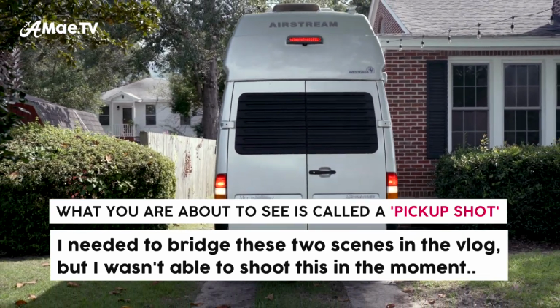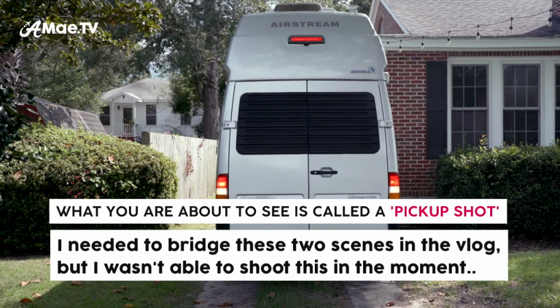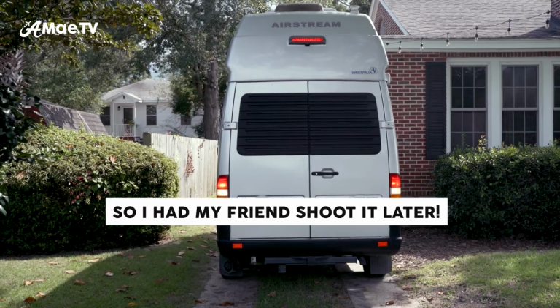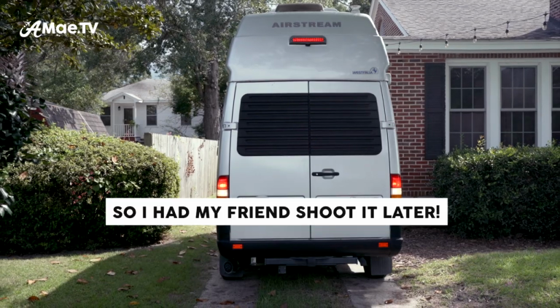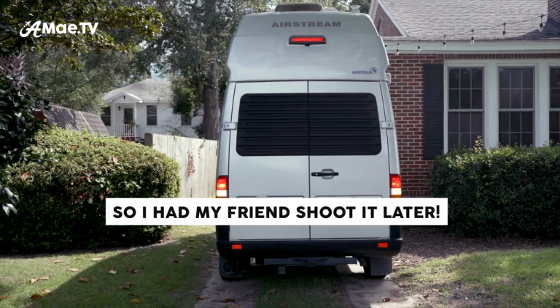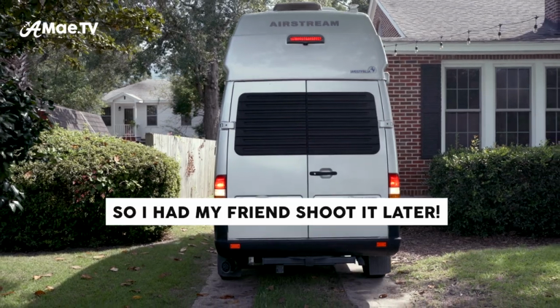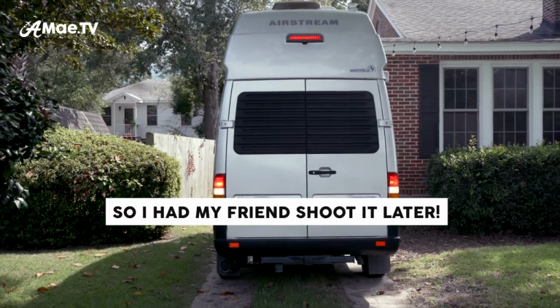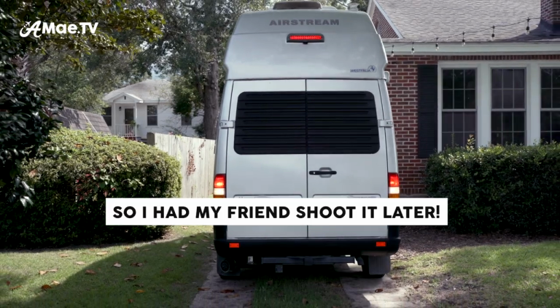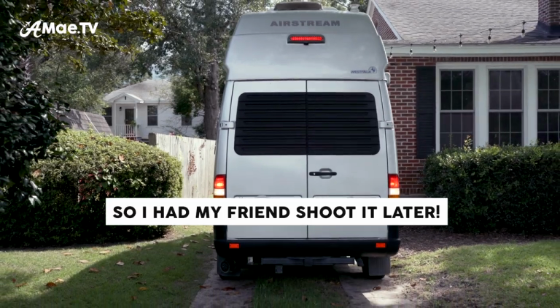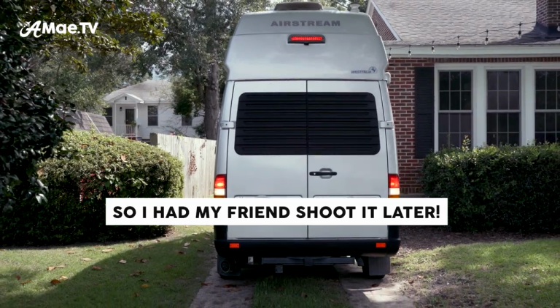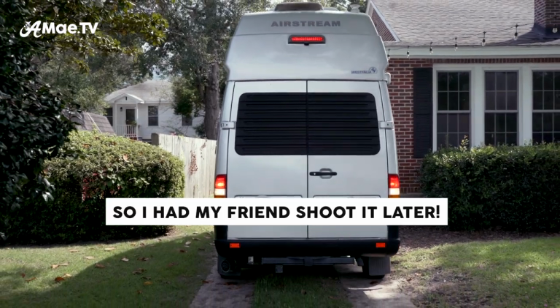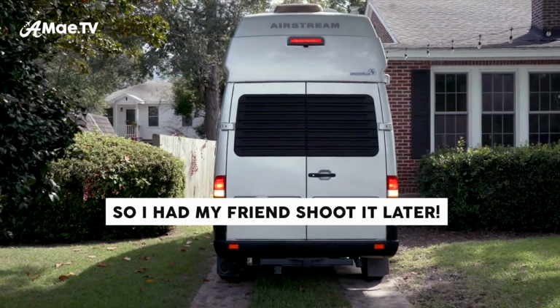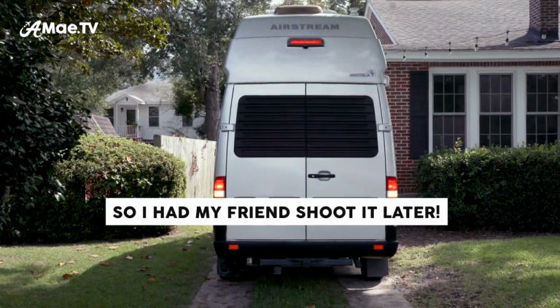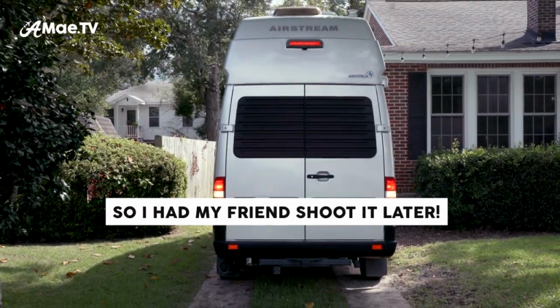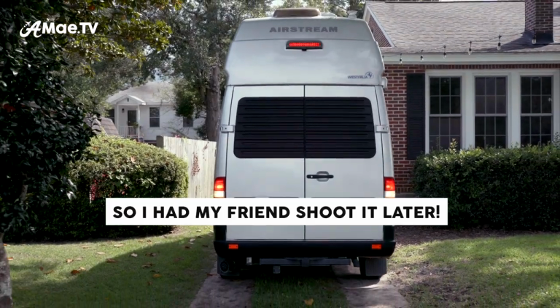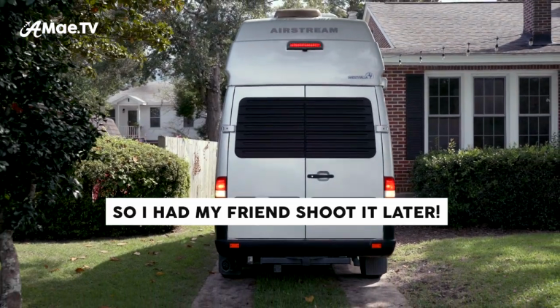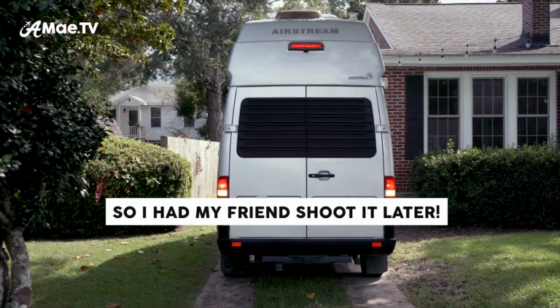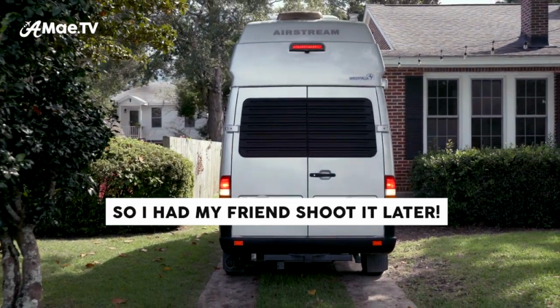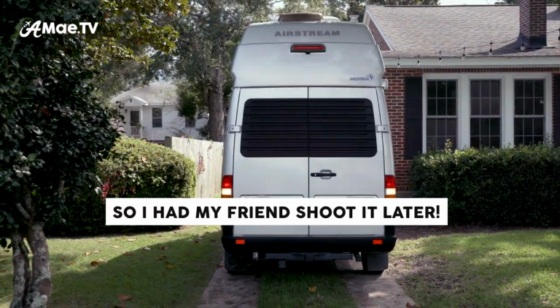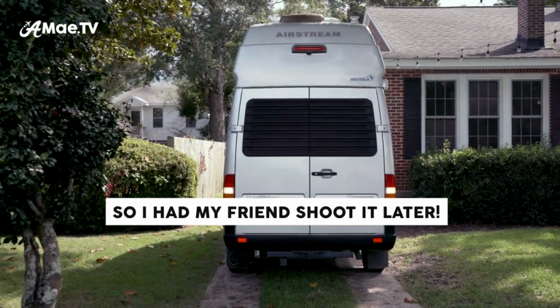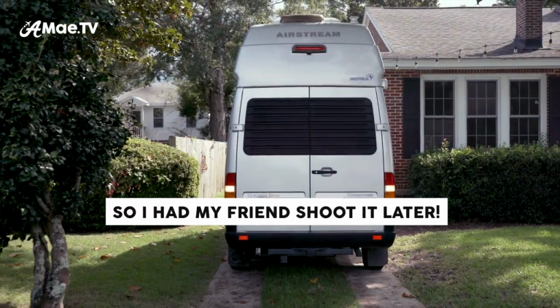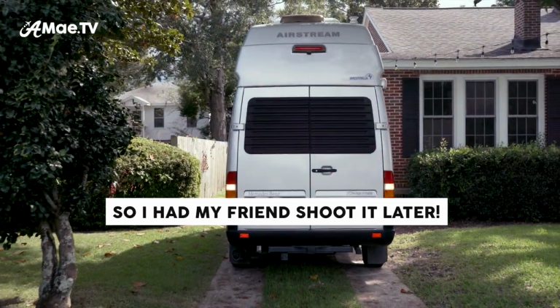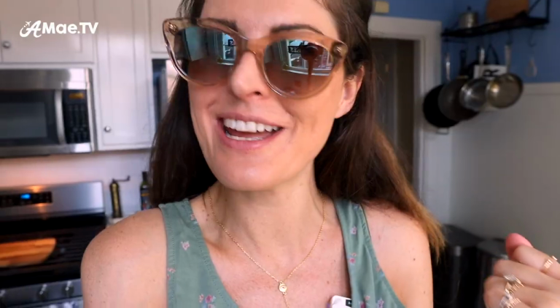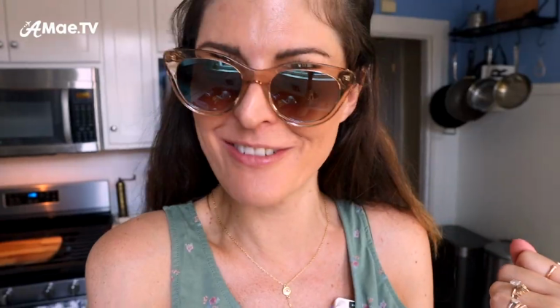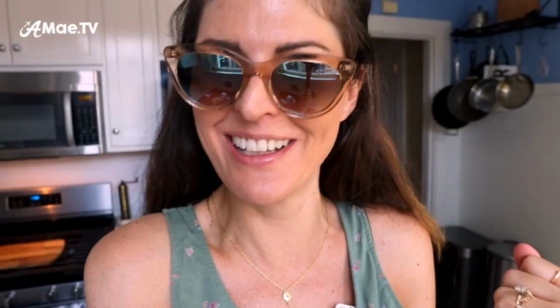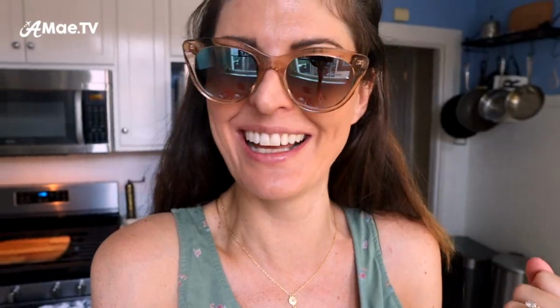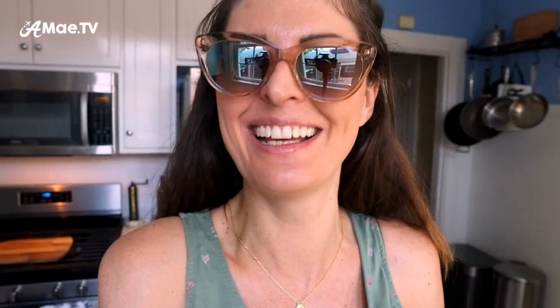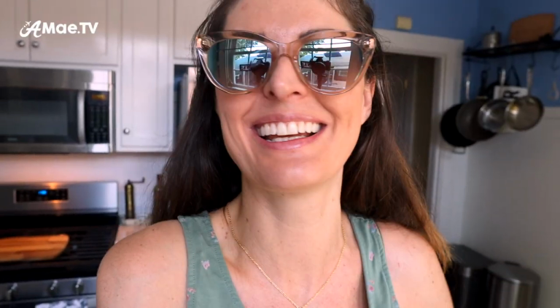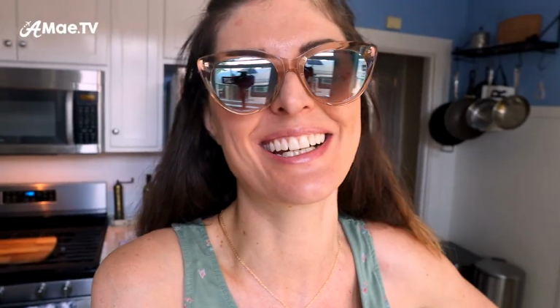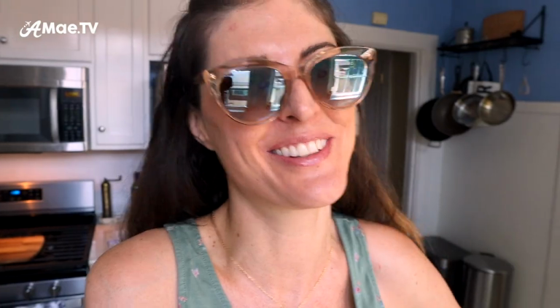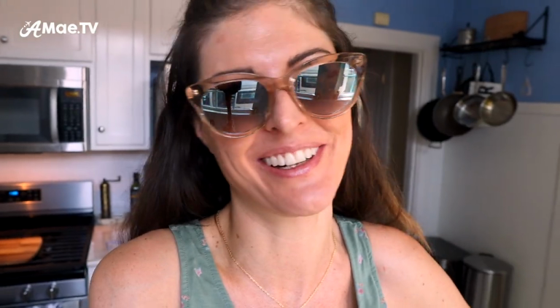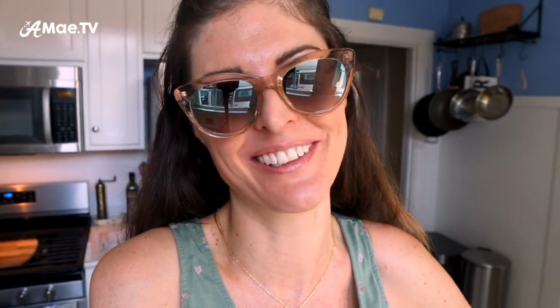I need to go get in that van, get in the driver's seat, be brave, and get on the road.